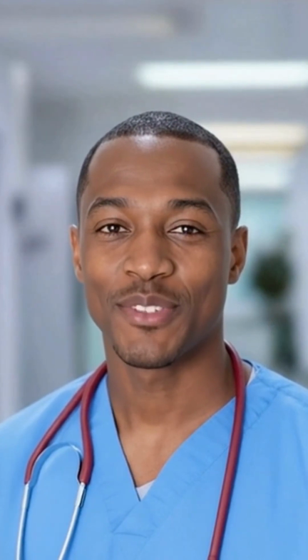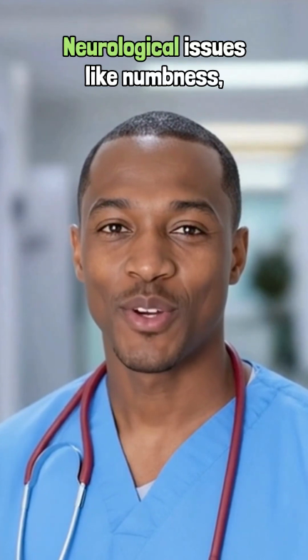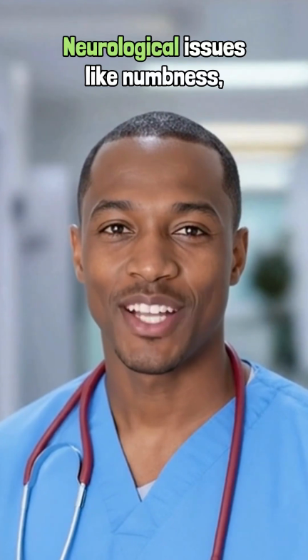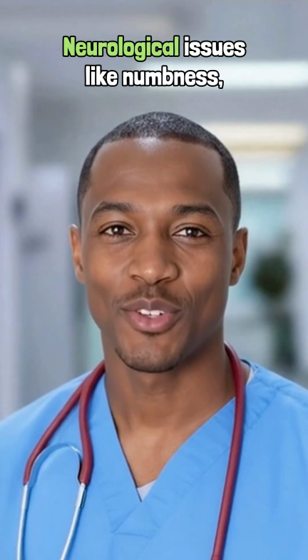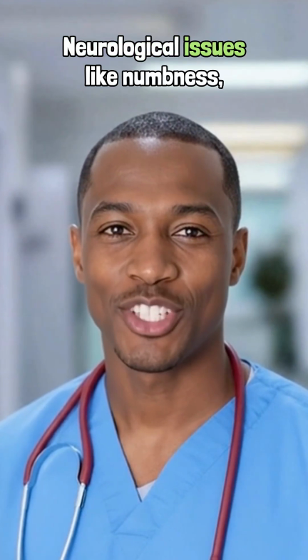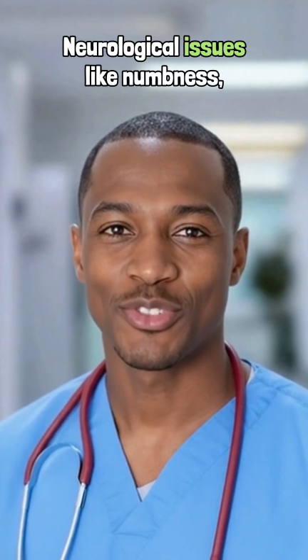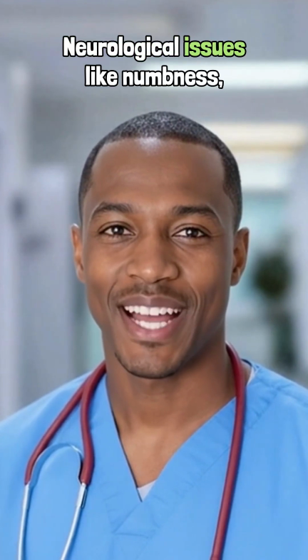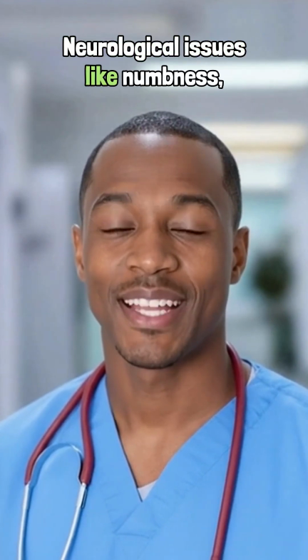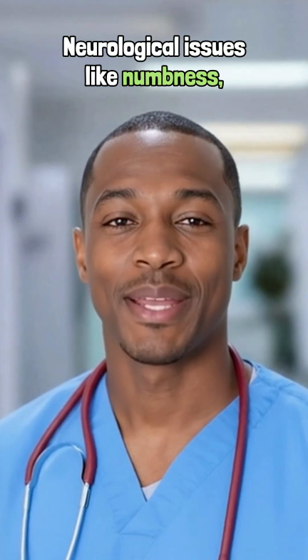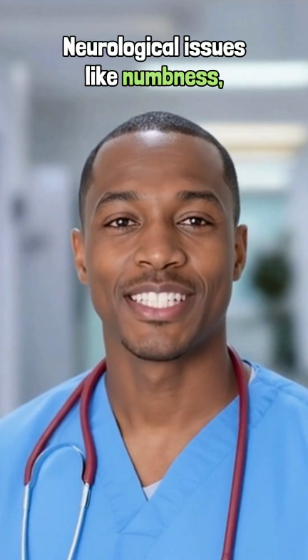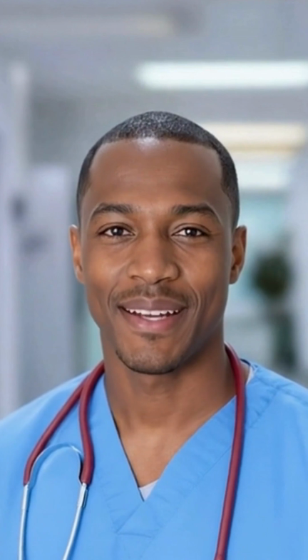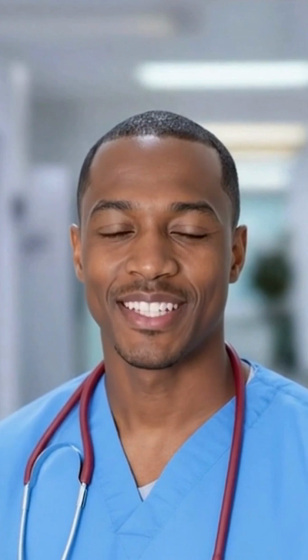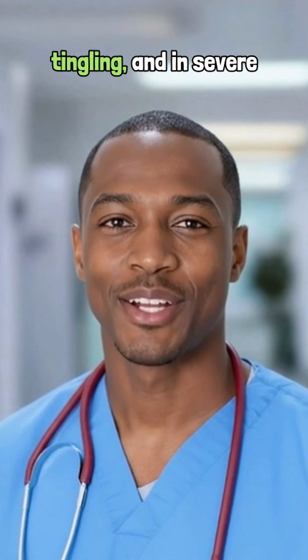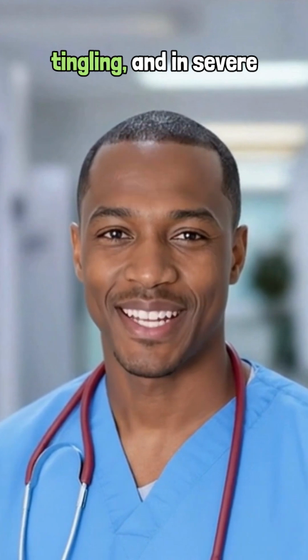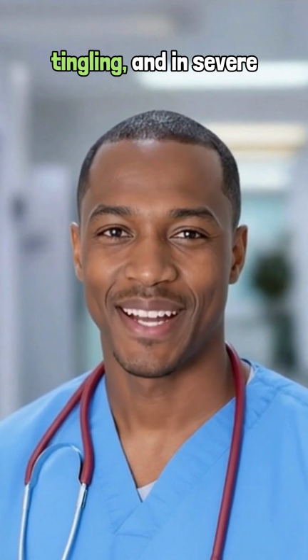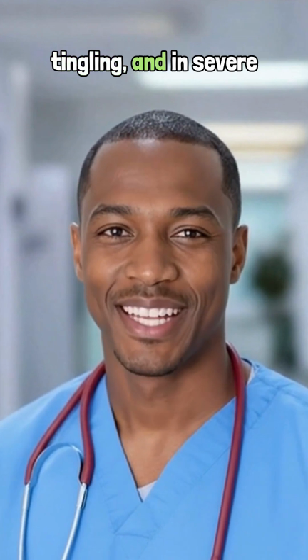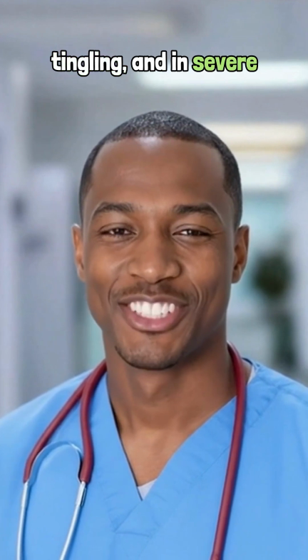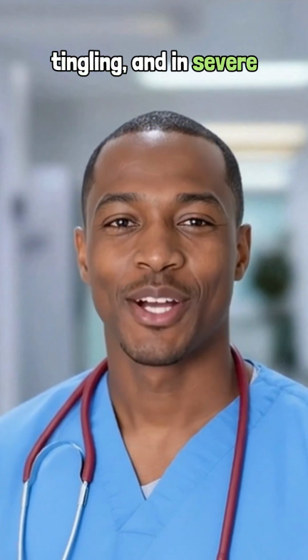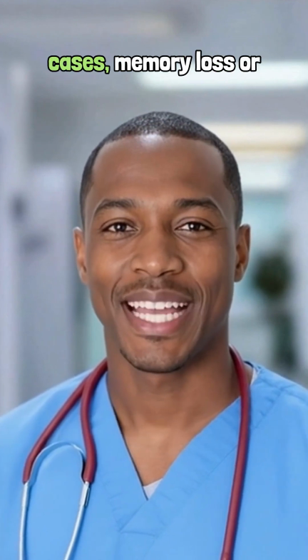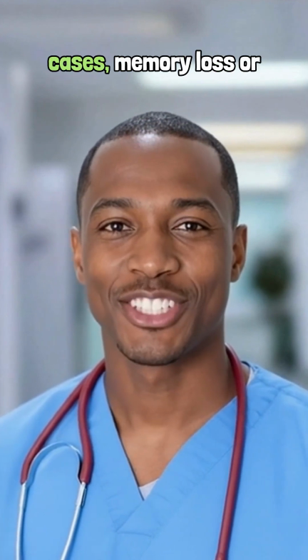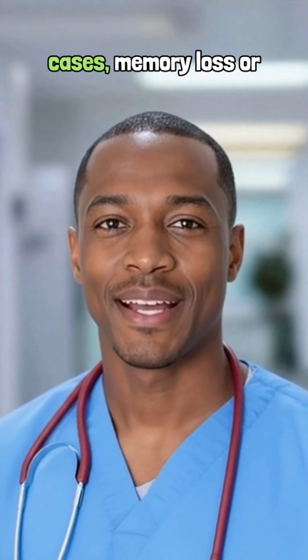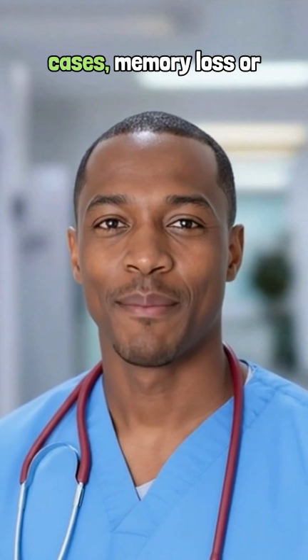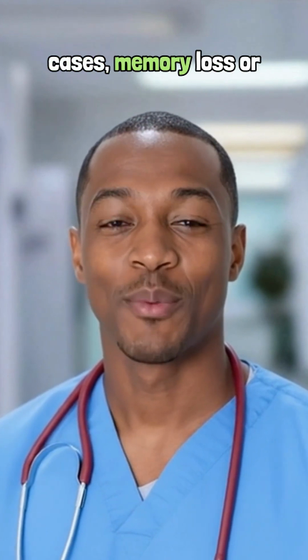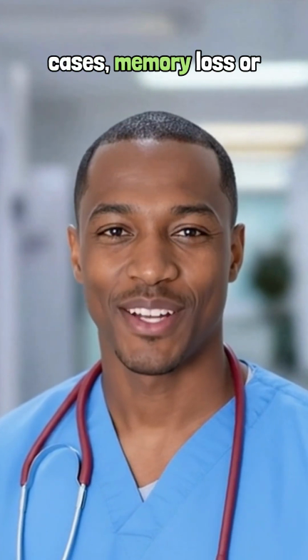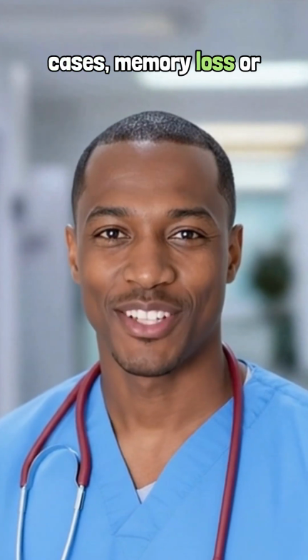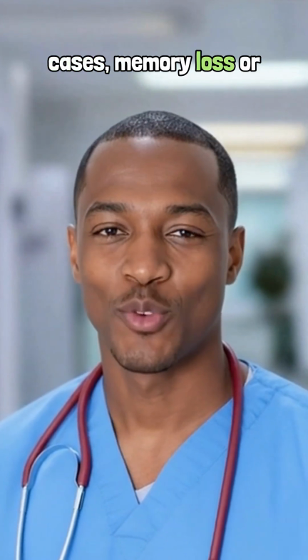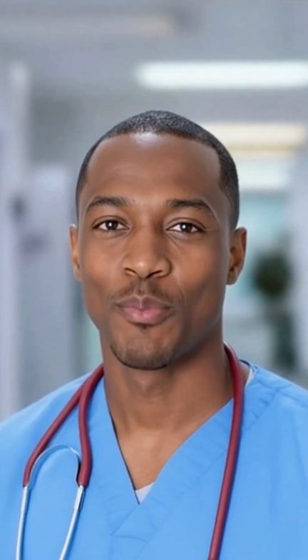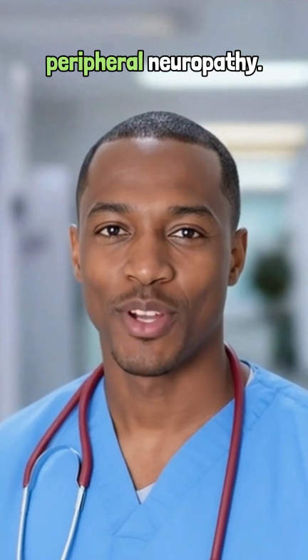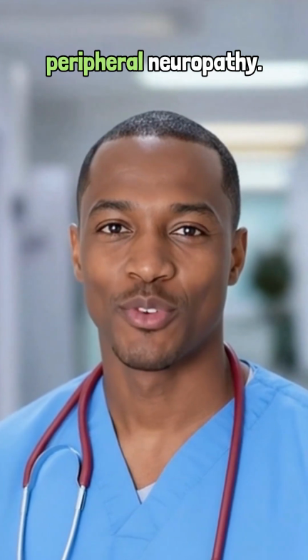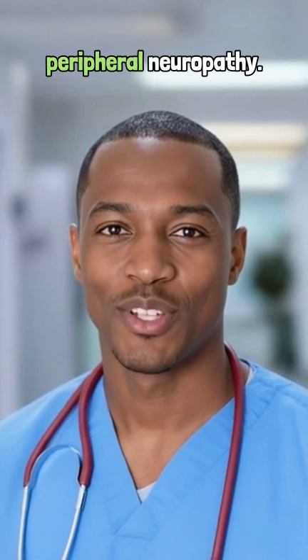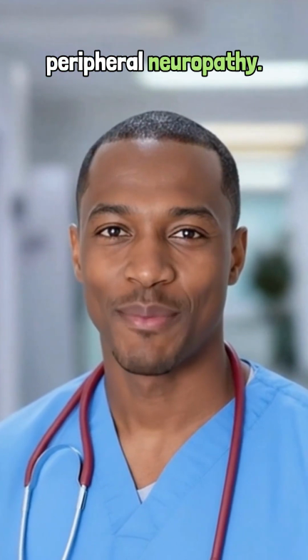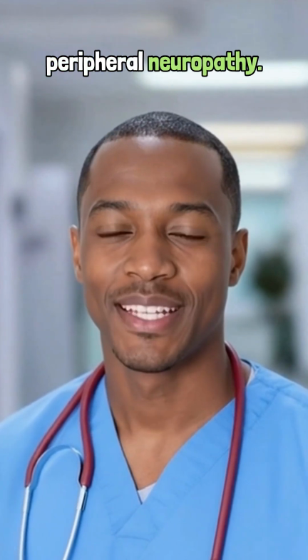Neurological issues like numbness and tingling, and in severe cases, memory loss or peripheral neuropathy.